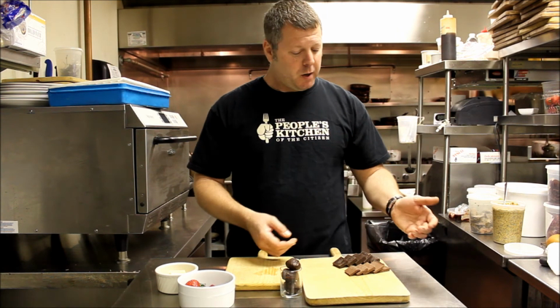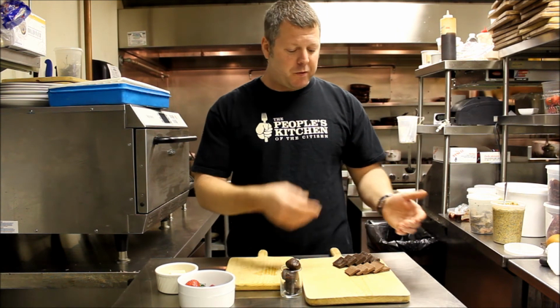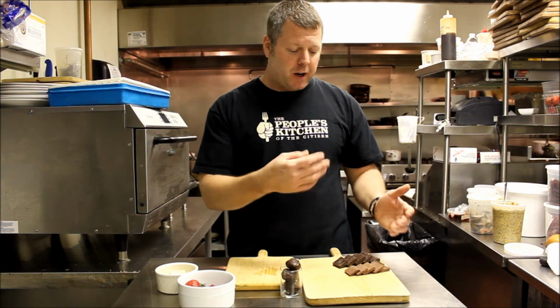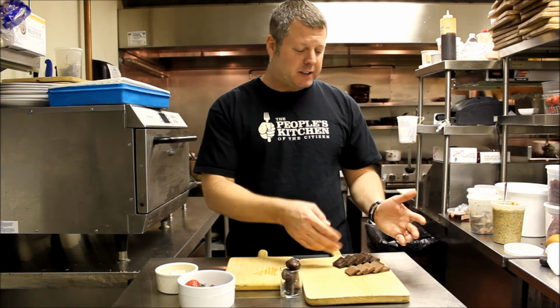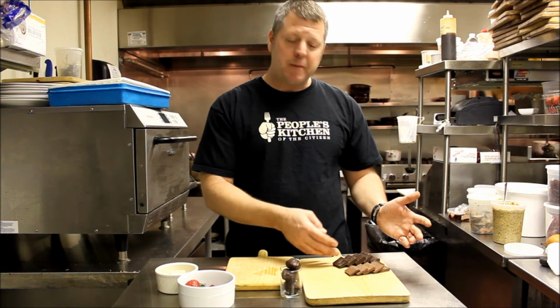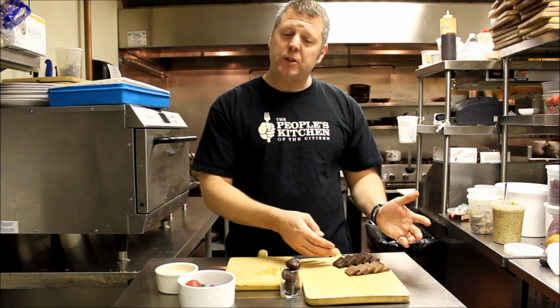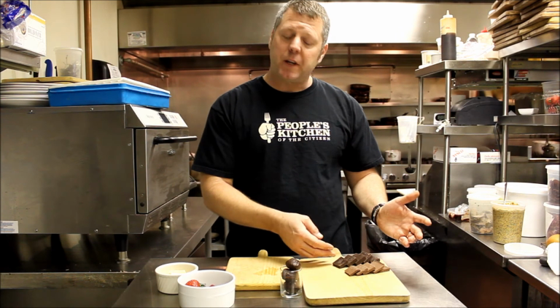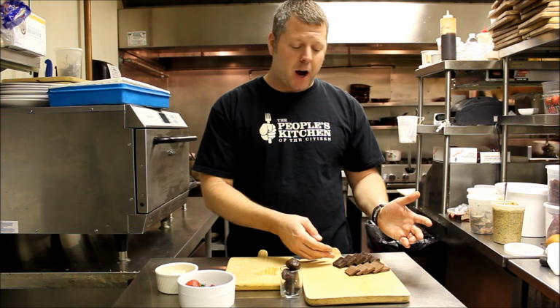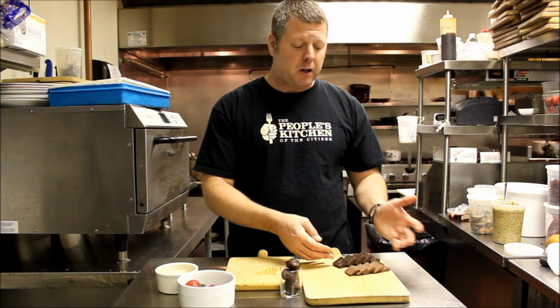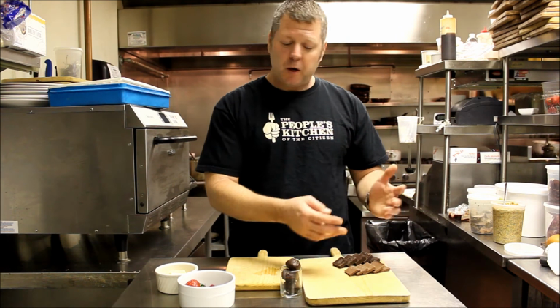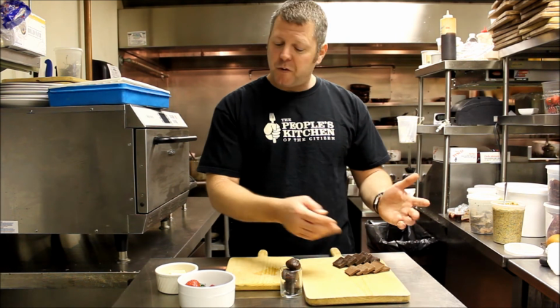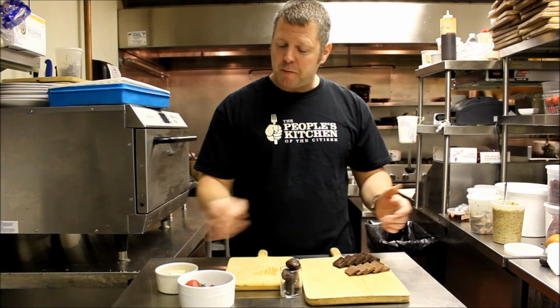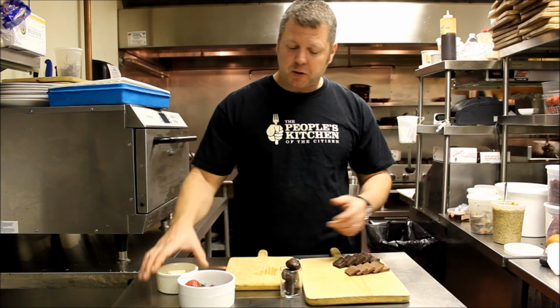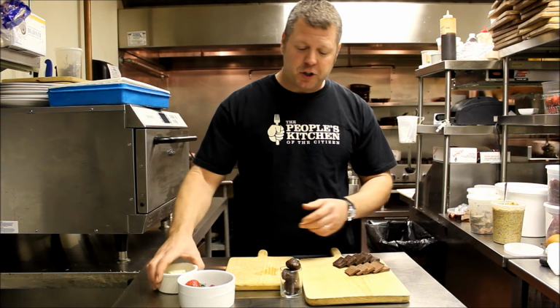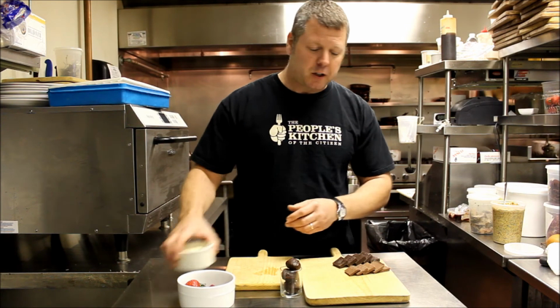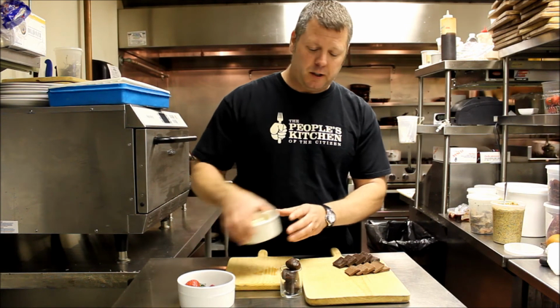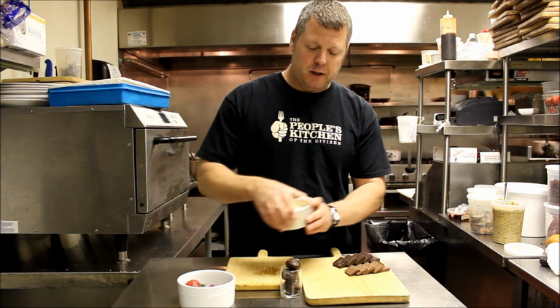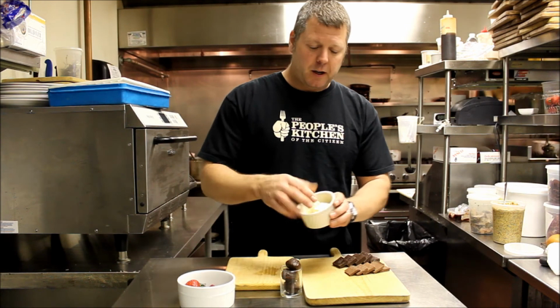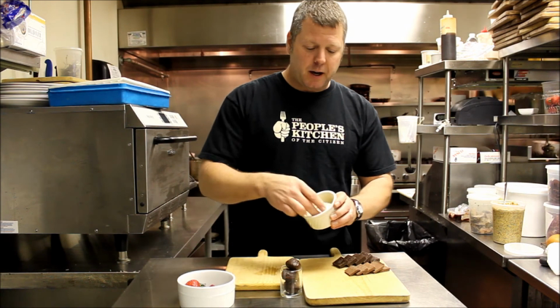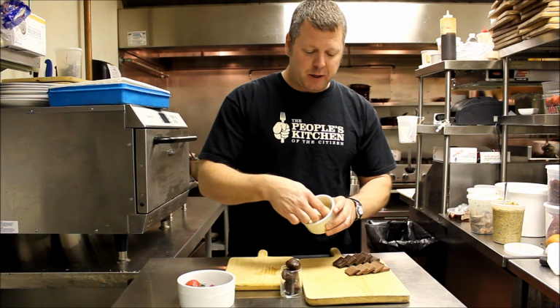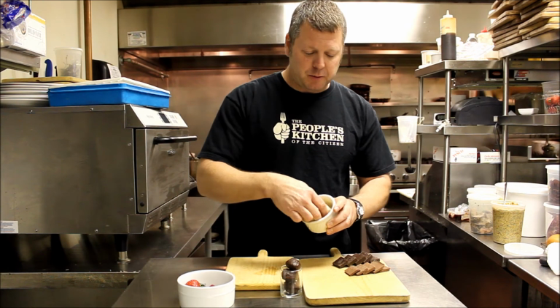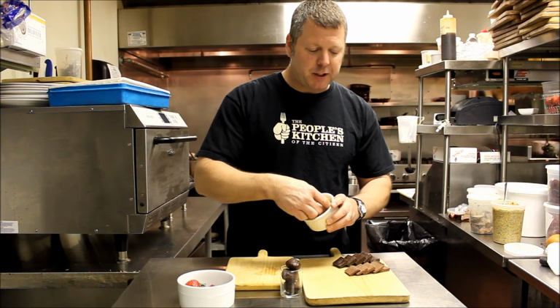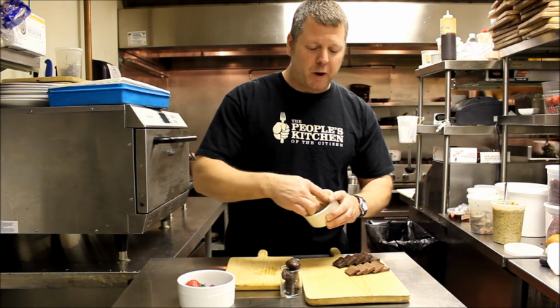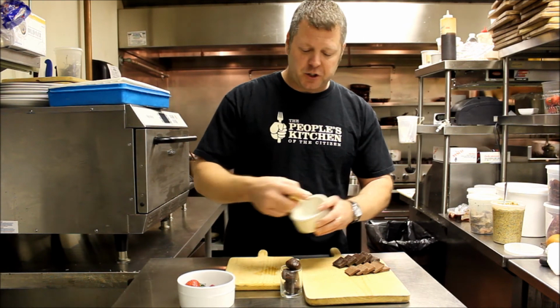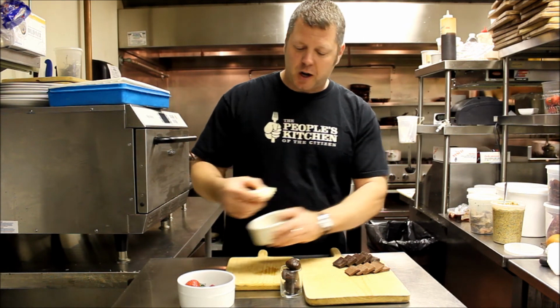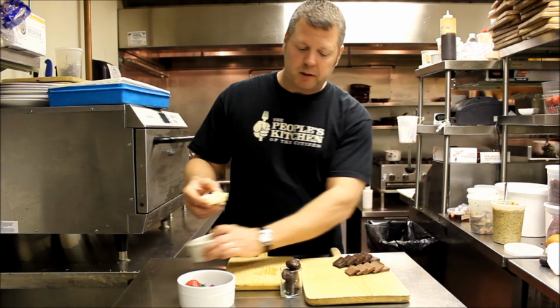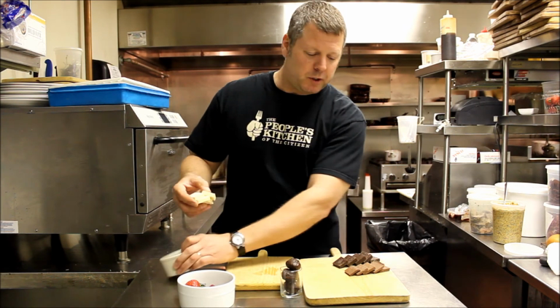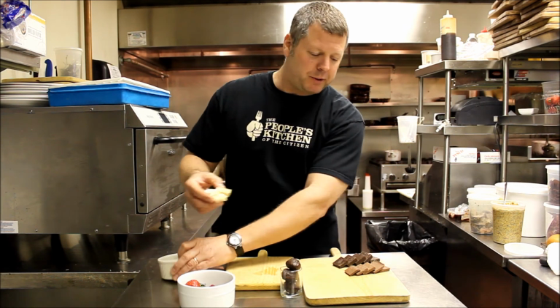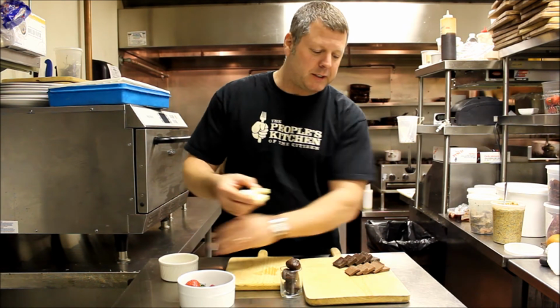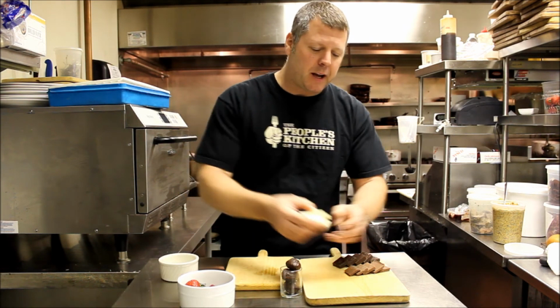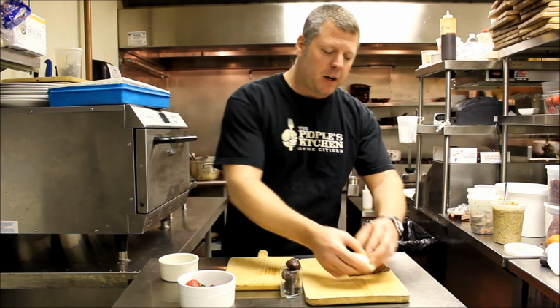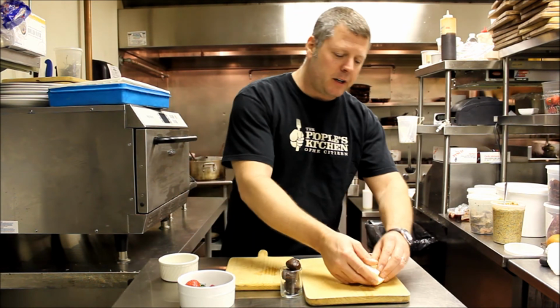We've got a semi-sweet dark, we've got a milk chocolate, we've got some nice white chocolate — place that on here.